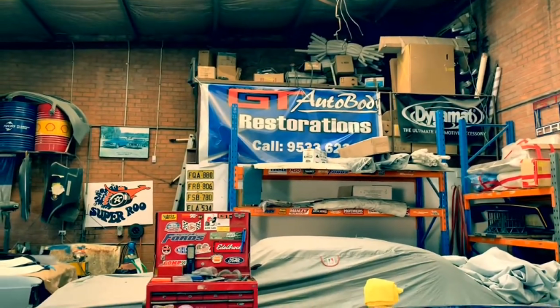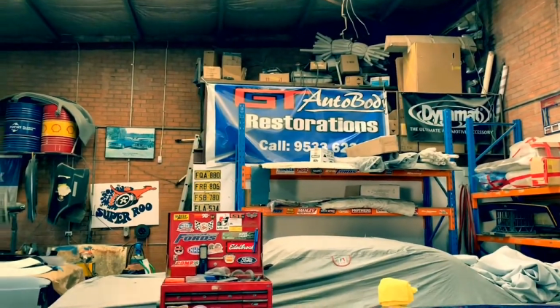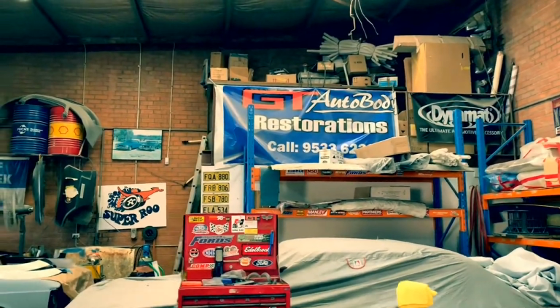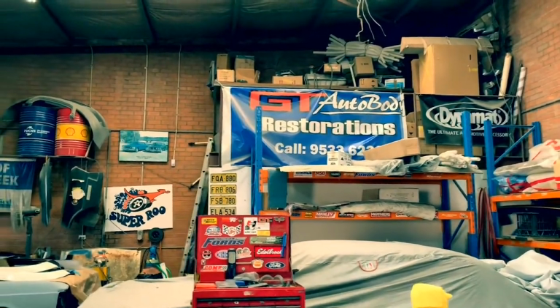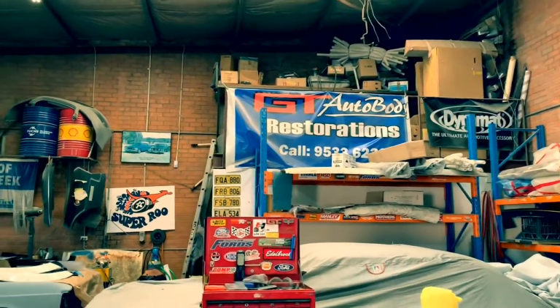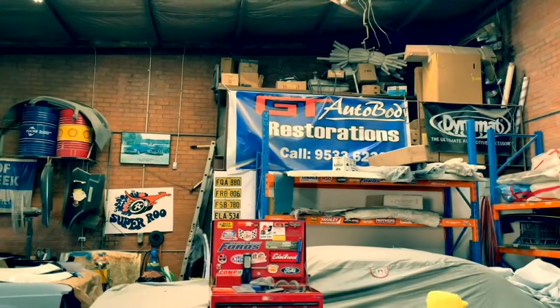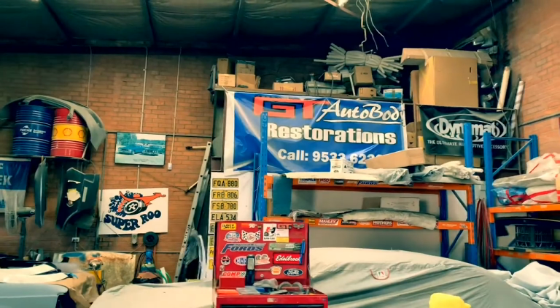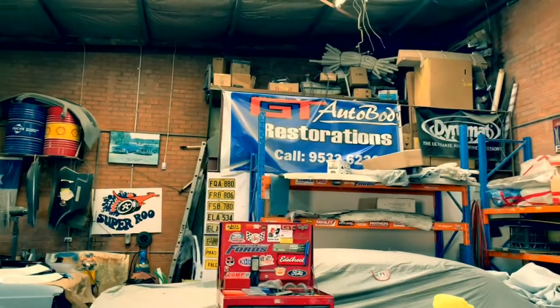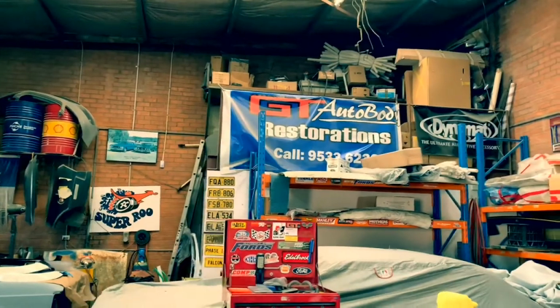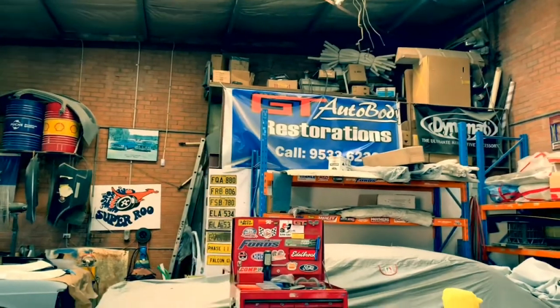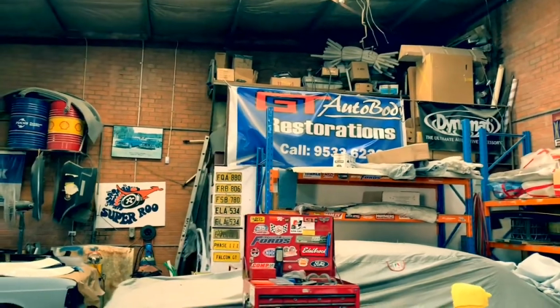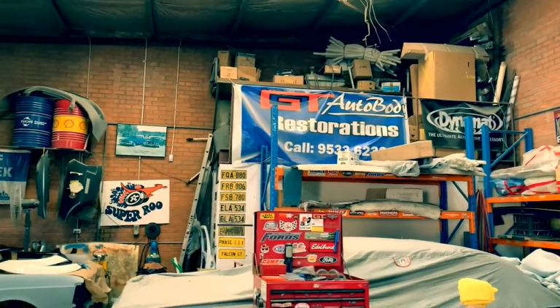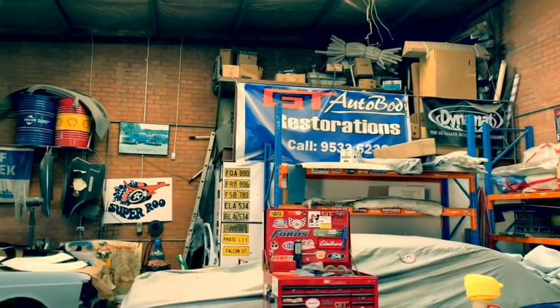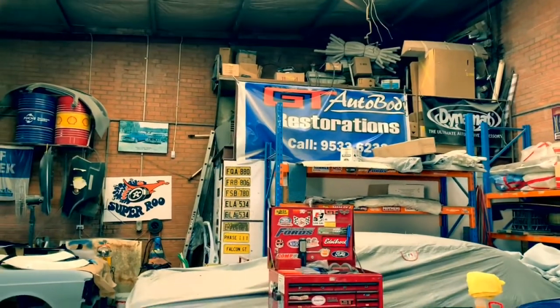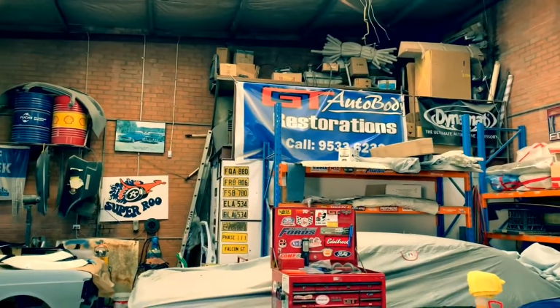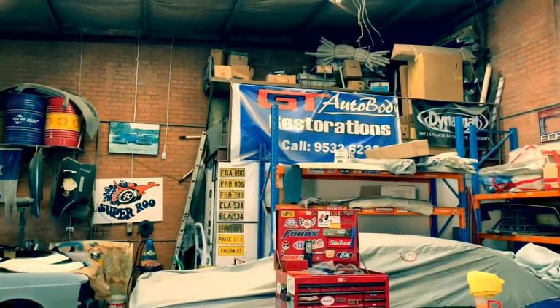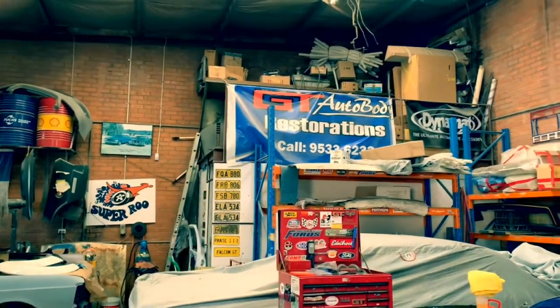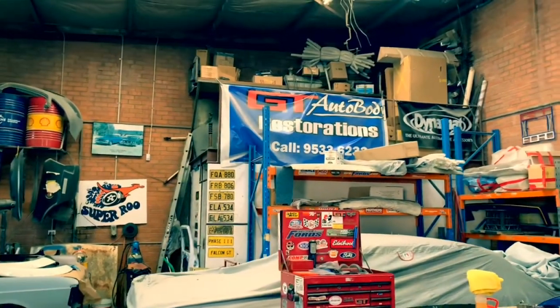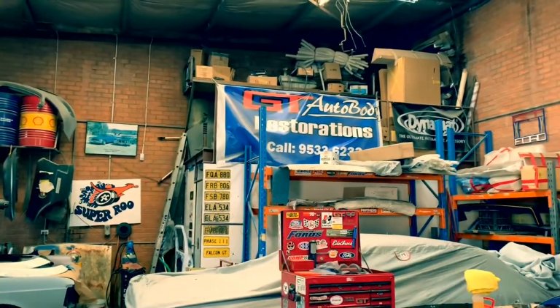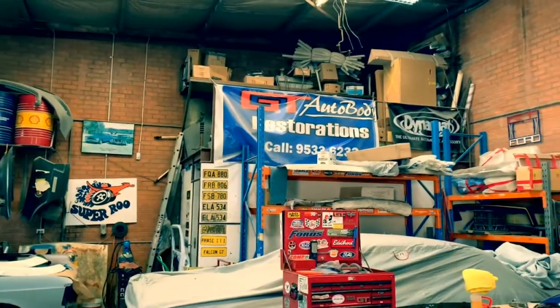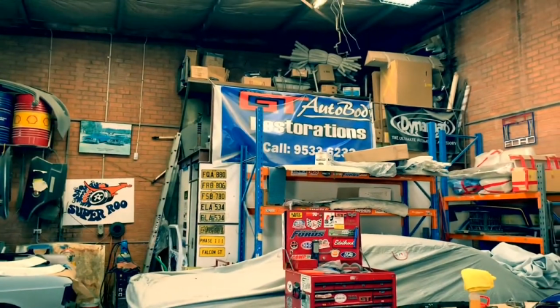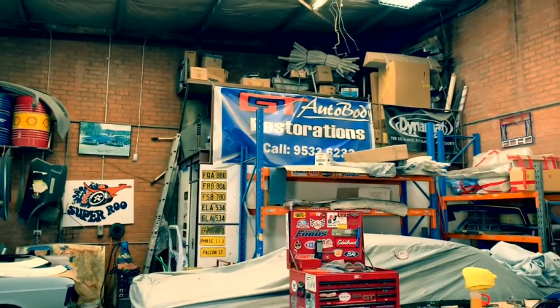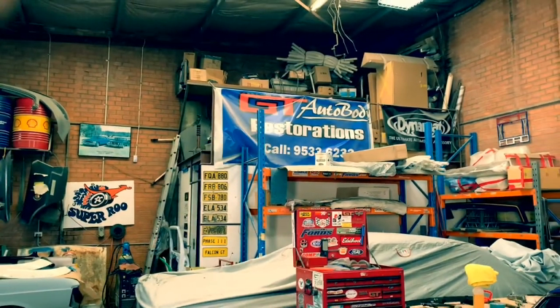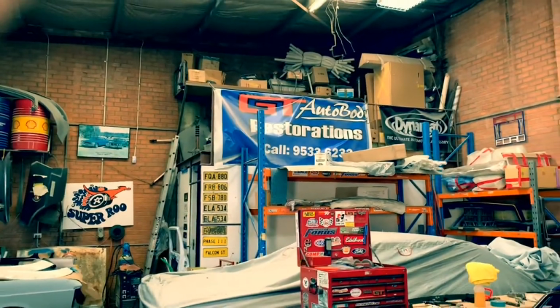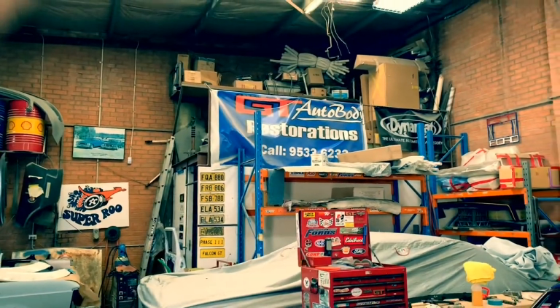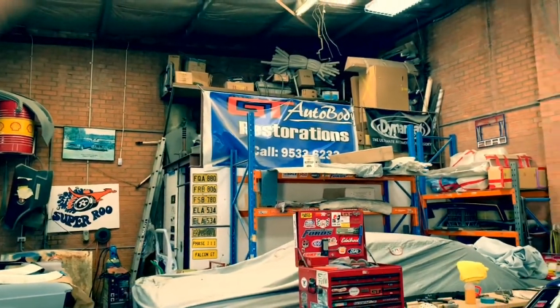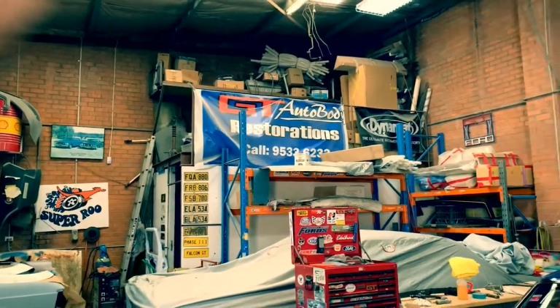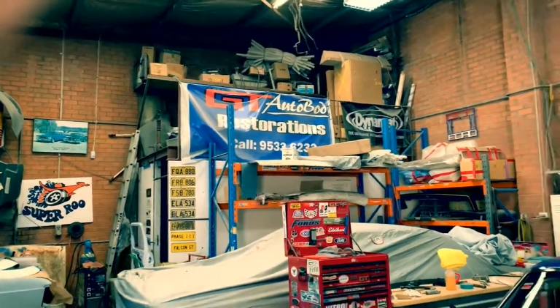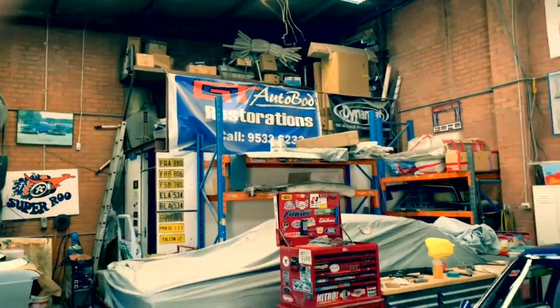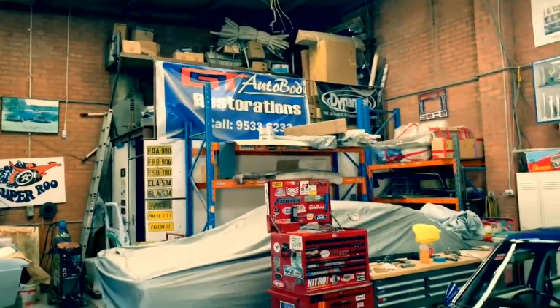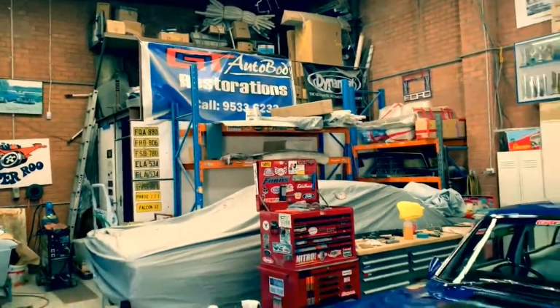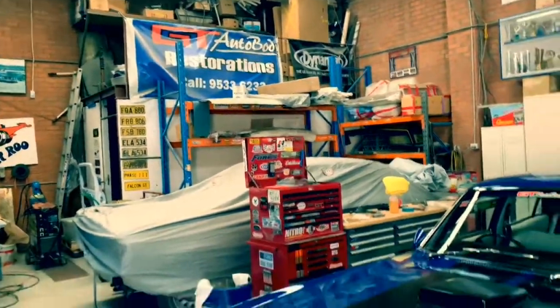GT Auto Body Restorations. George is the man and this is his quality of work.